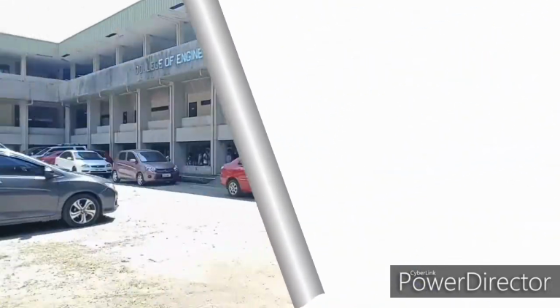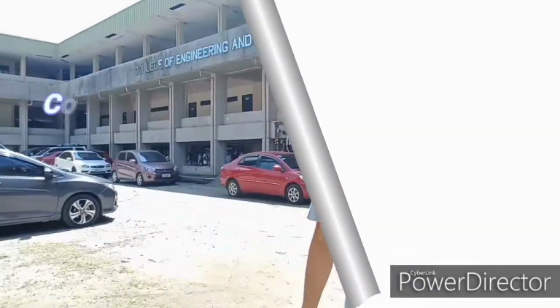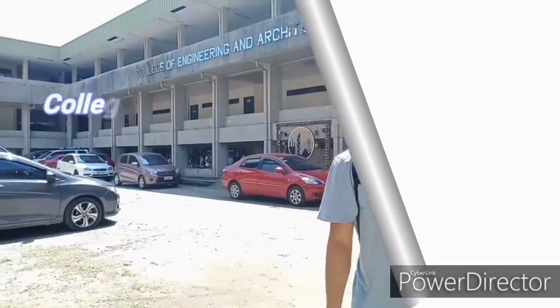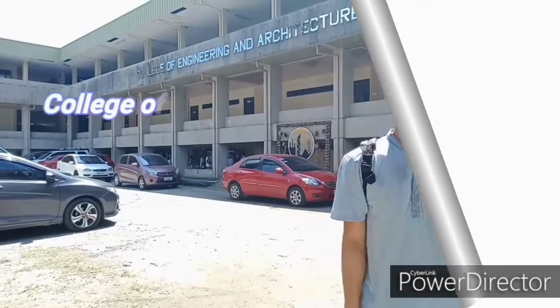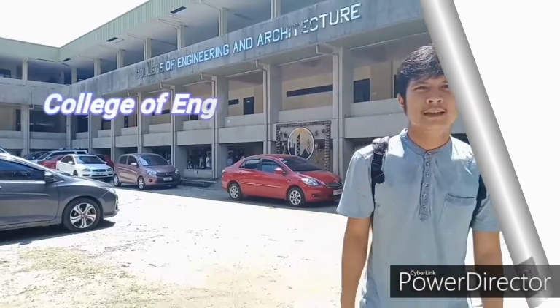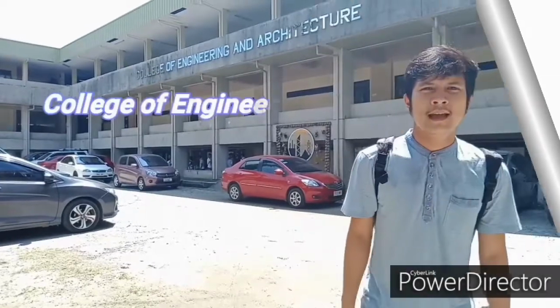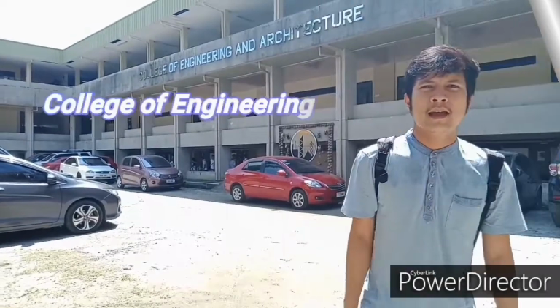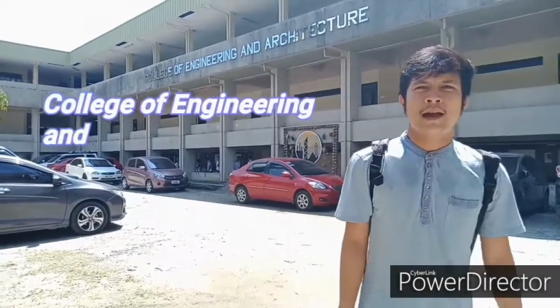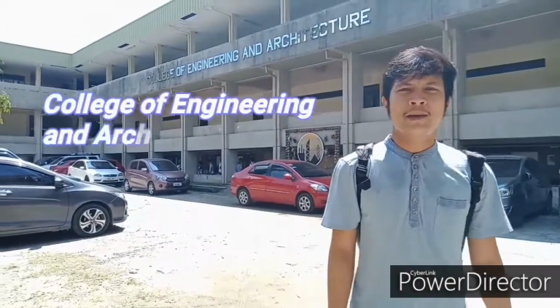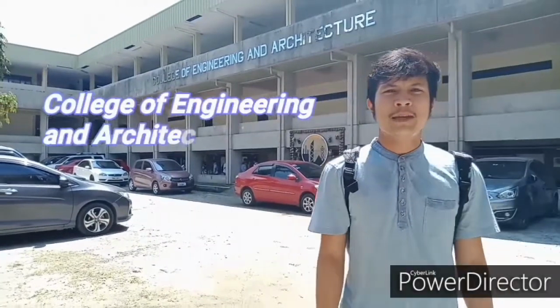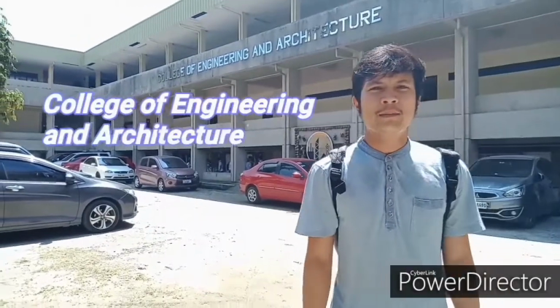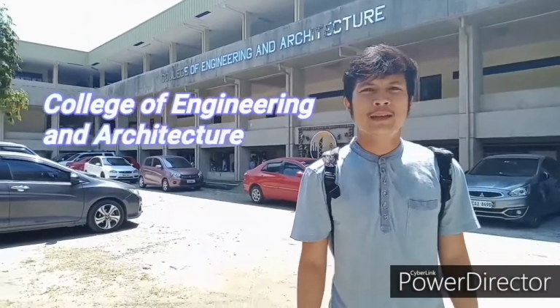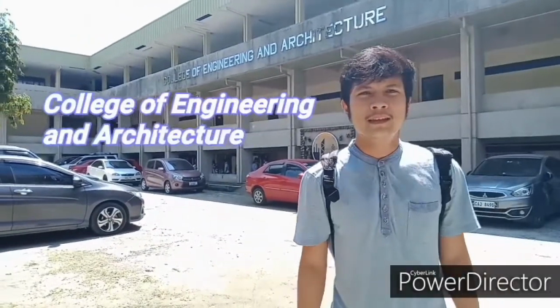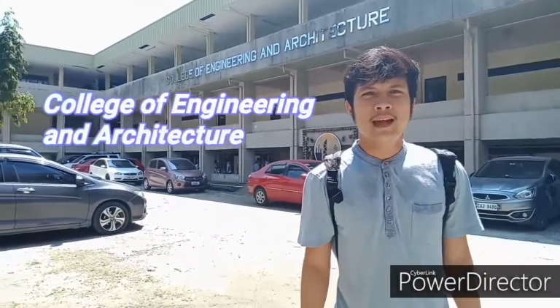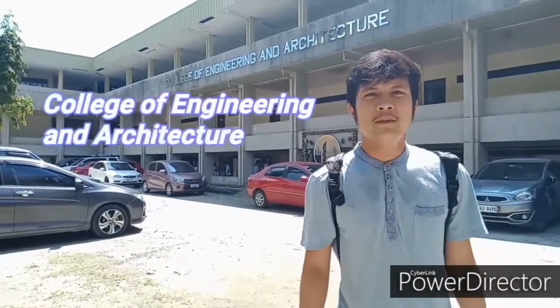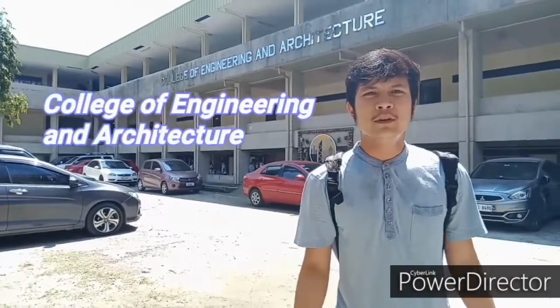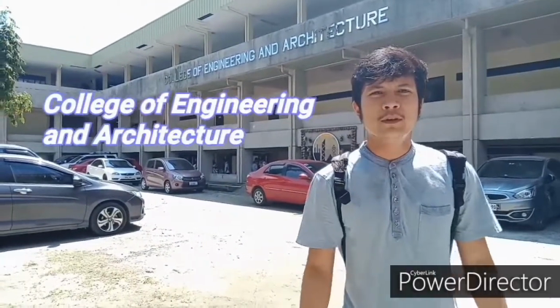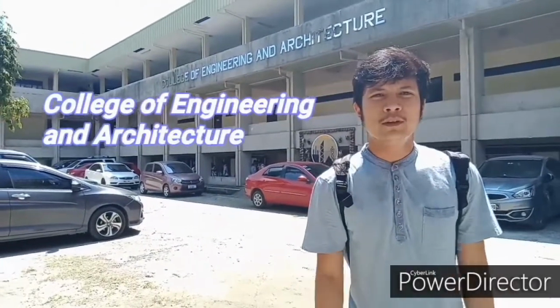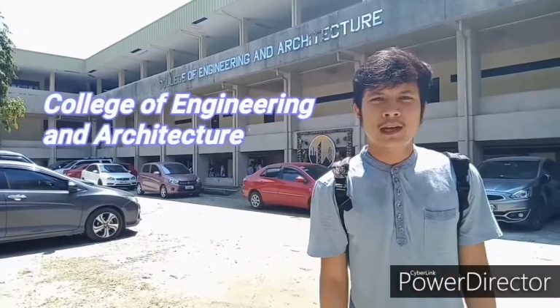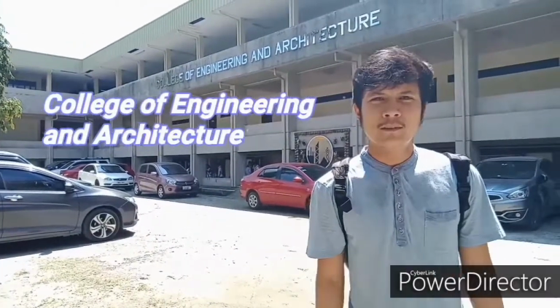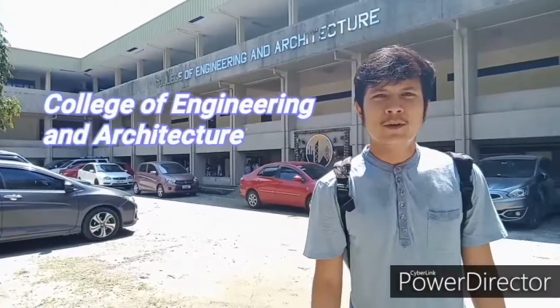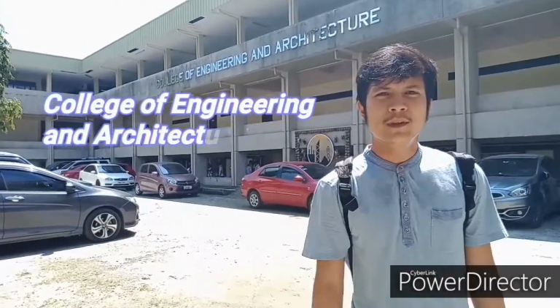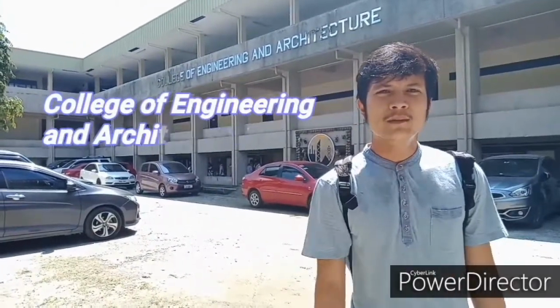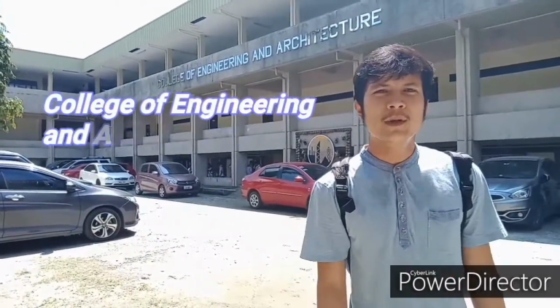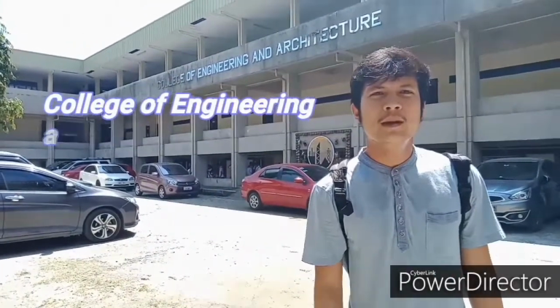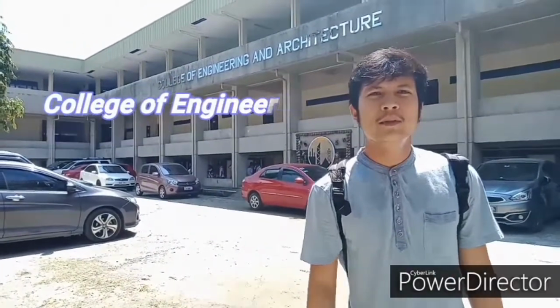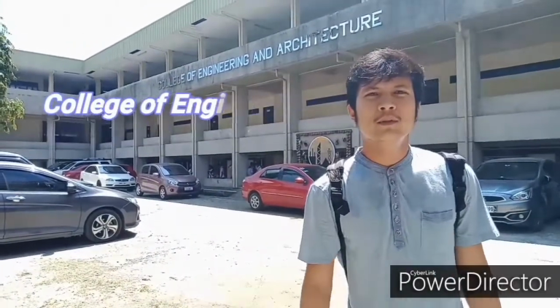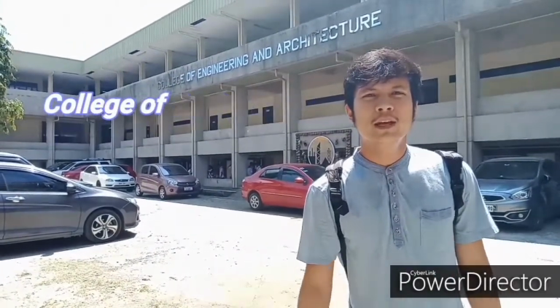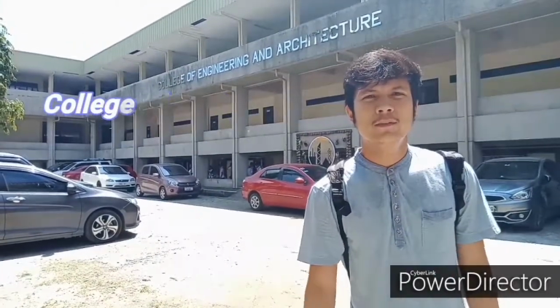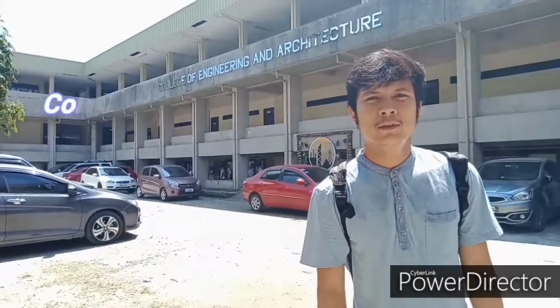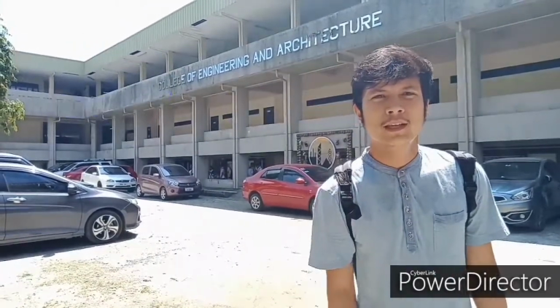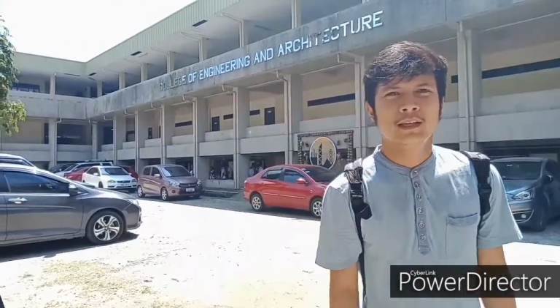Hi guys, I am Miggy Vicente, I am from Dabsu, and I am your tour guide for today.